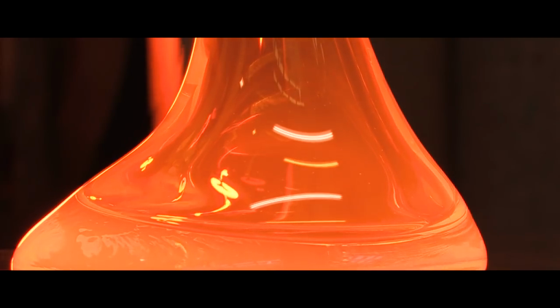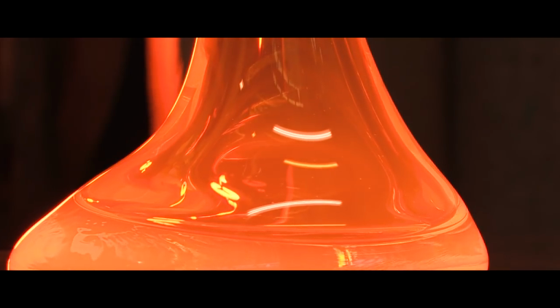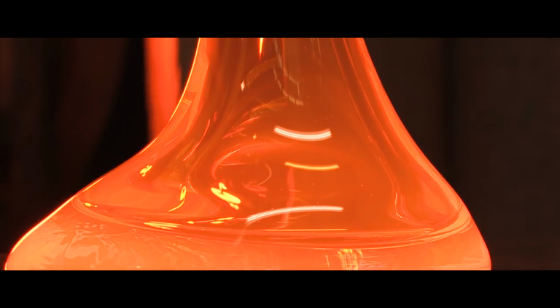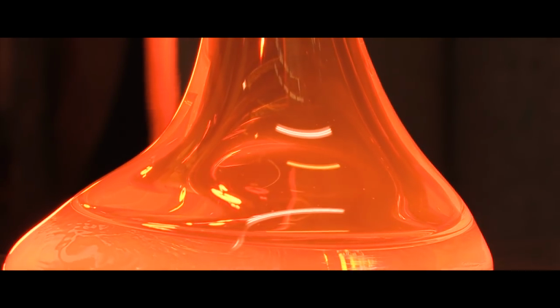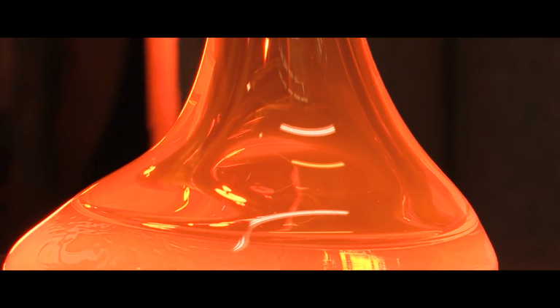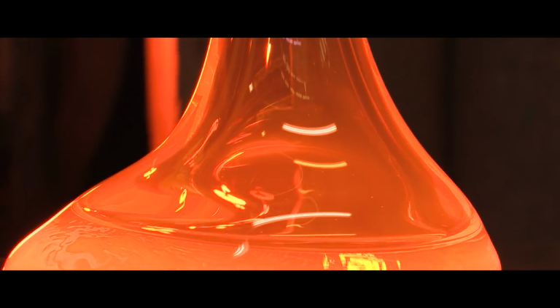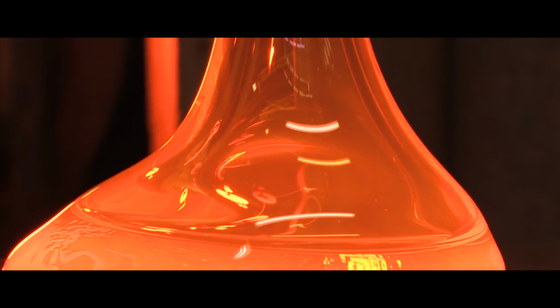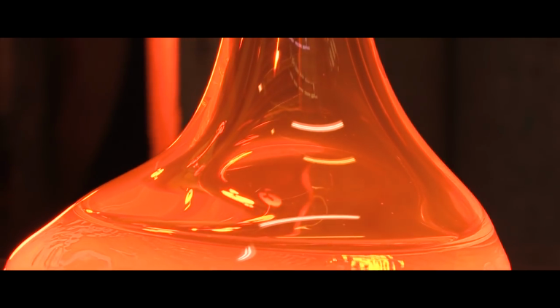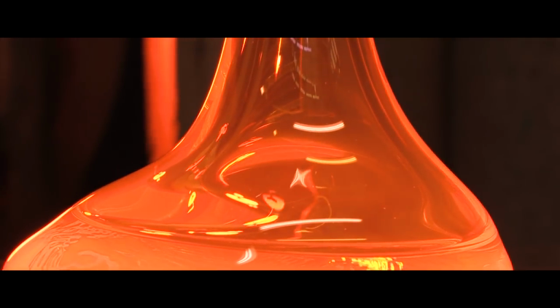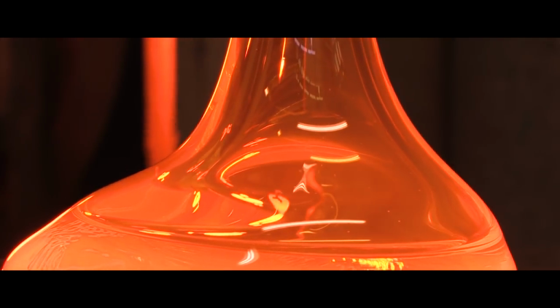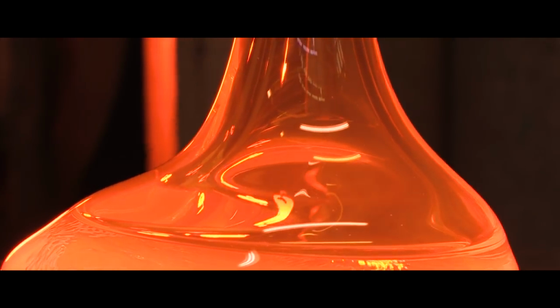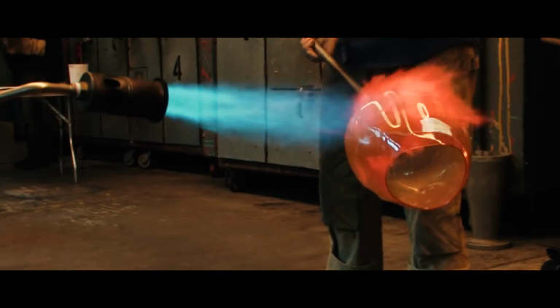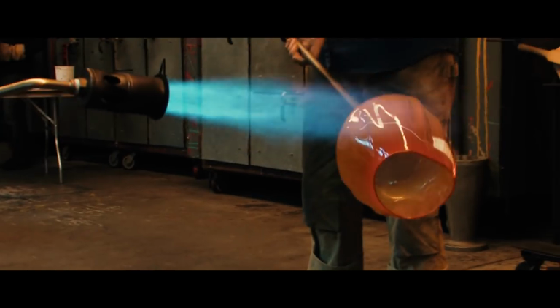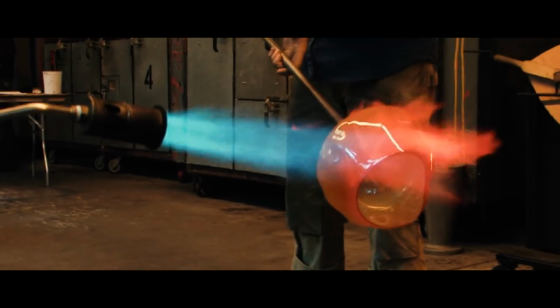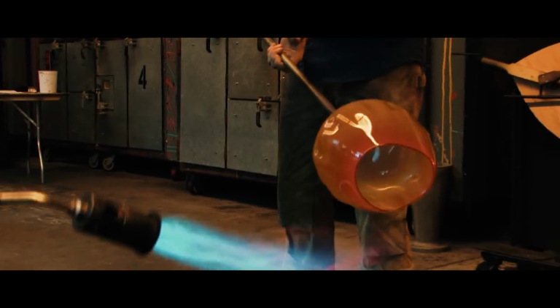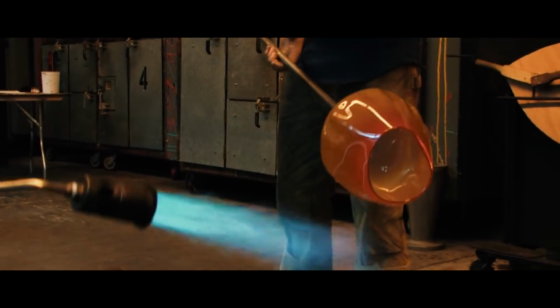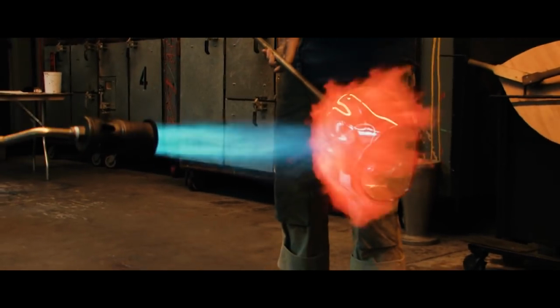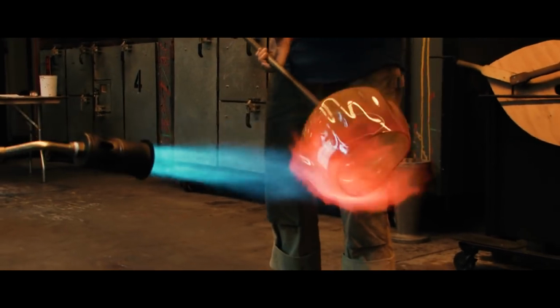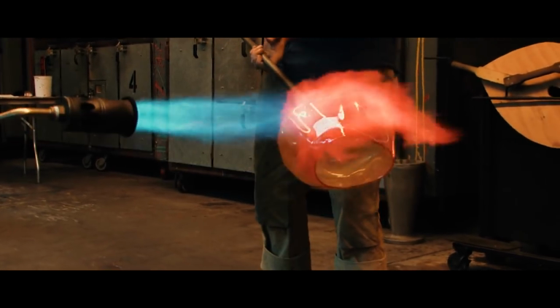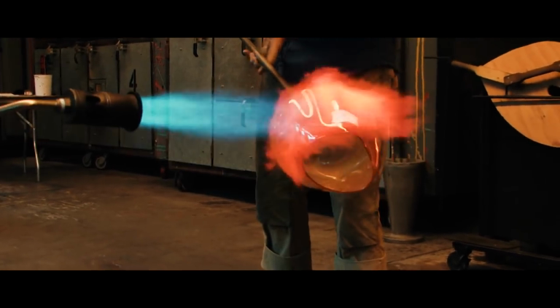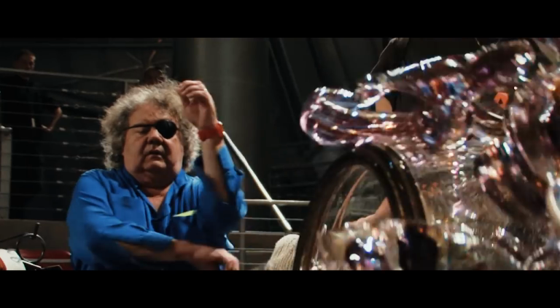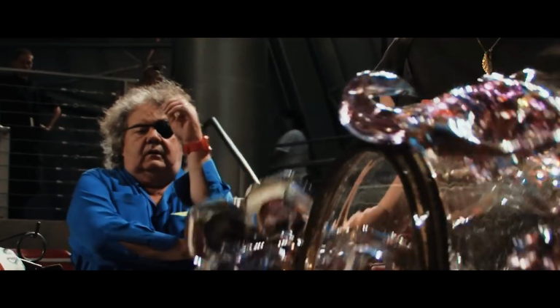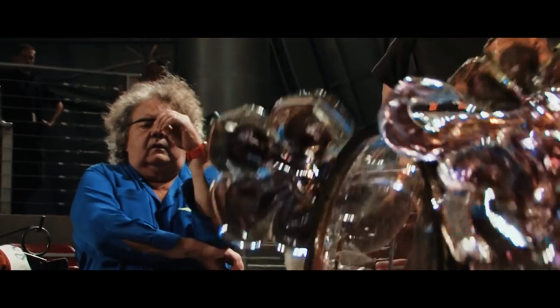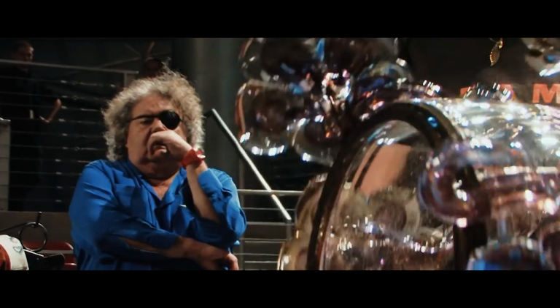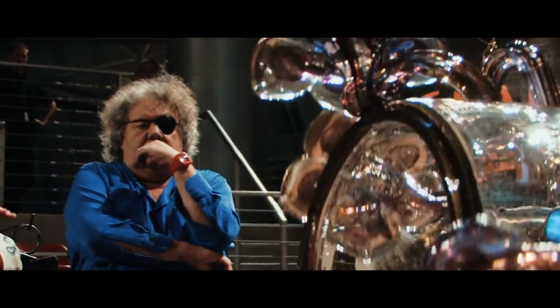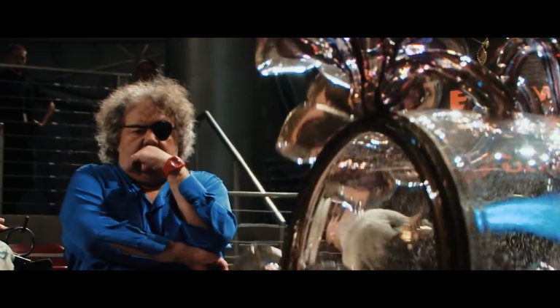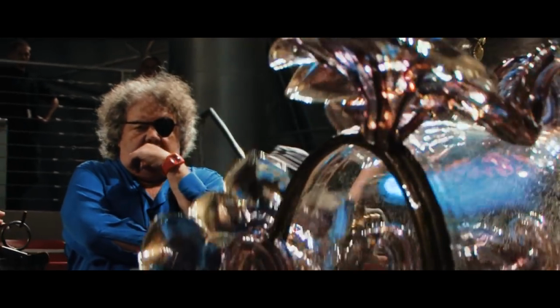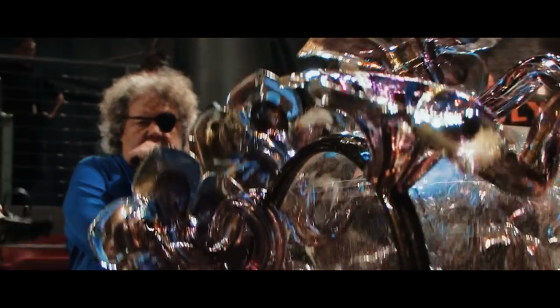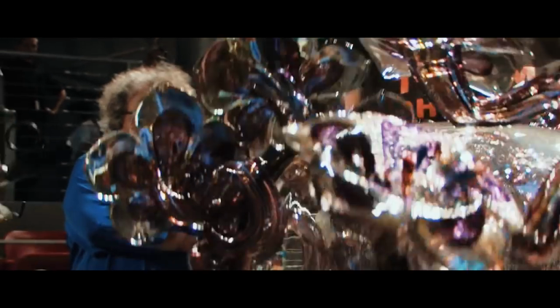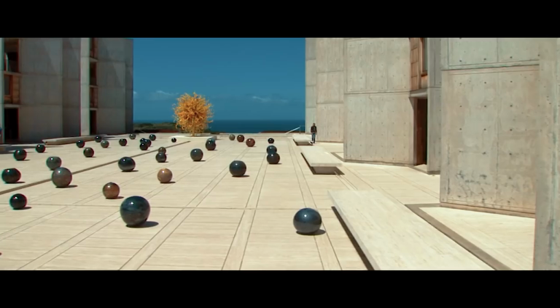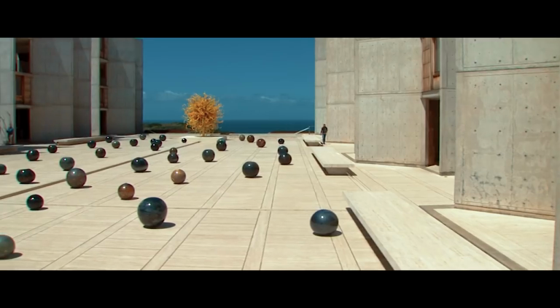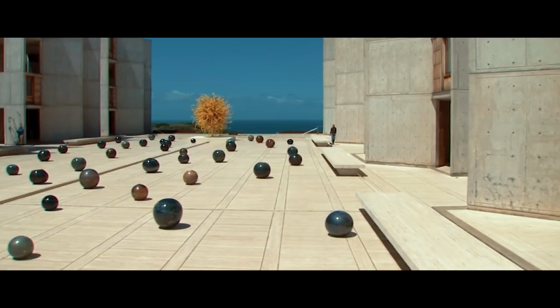I was pushing the edge of thinness and collapsibility and making new forms.